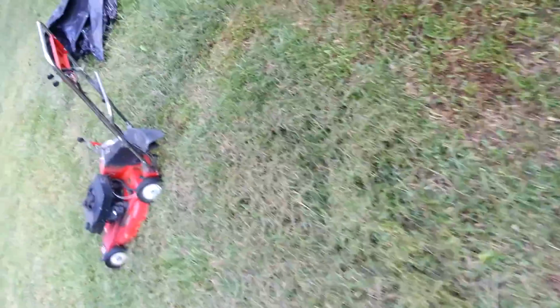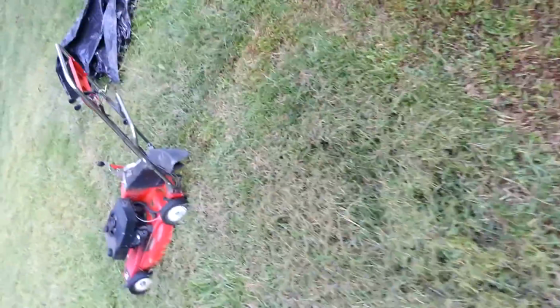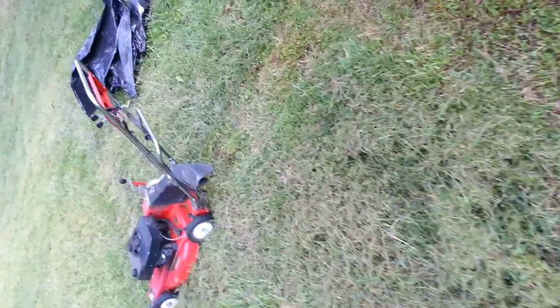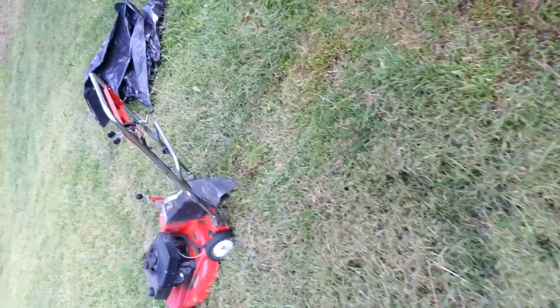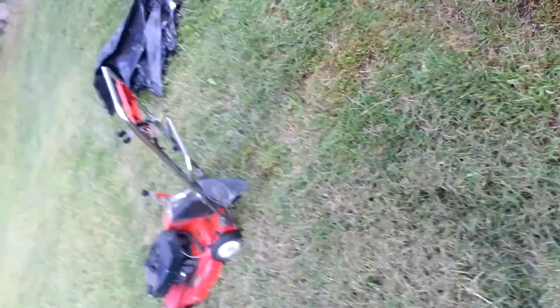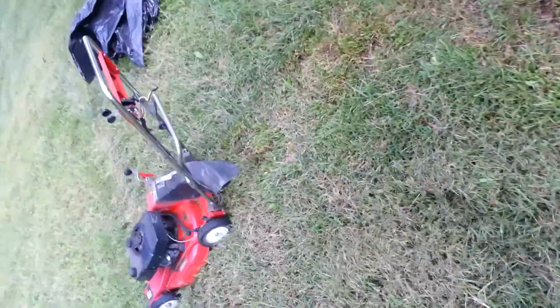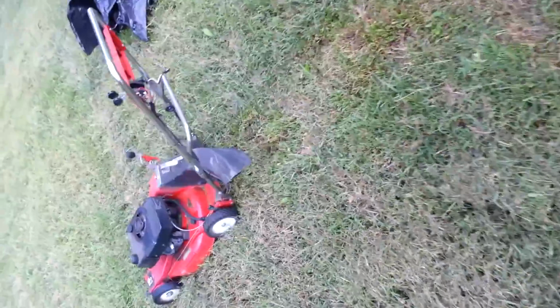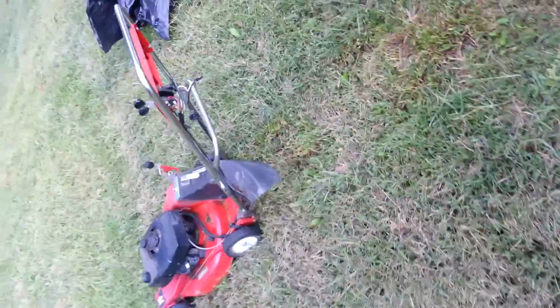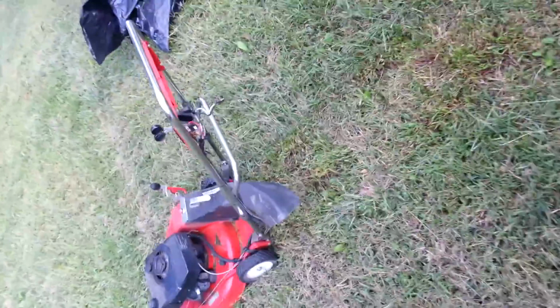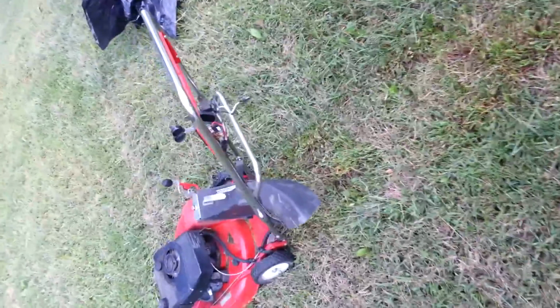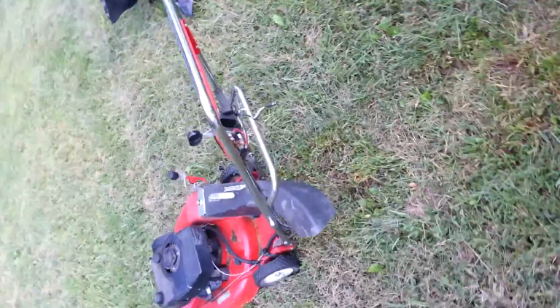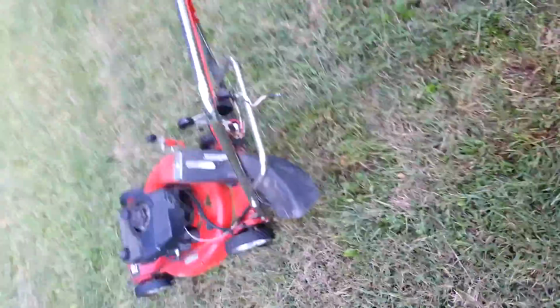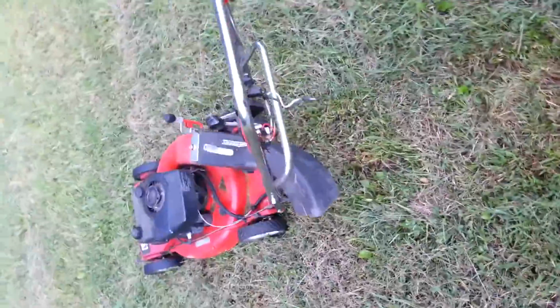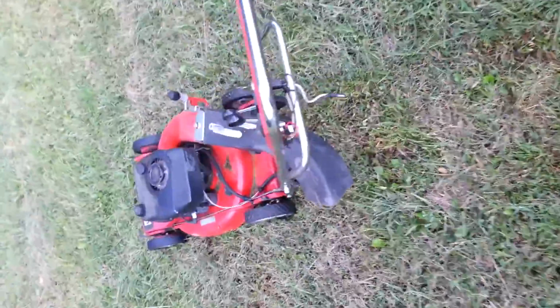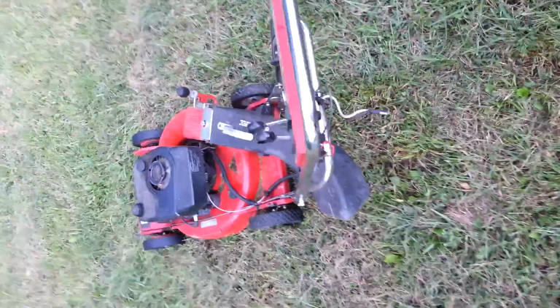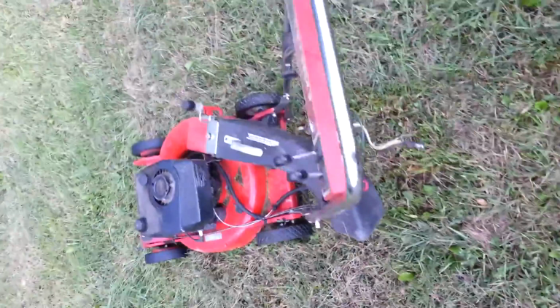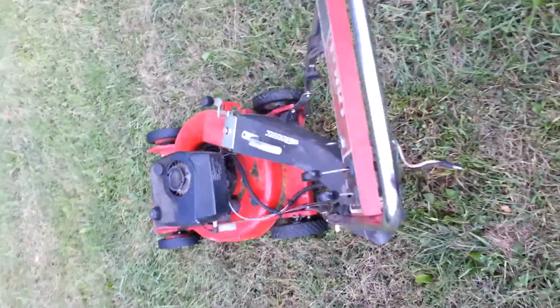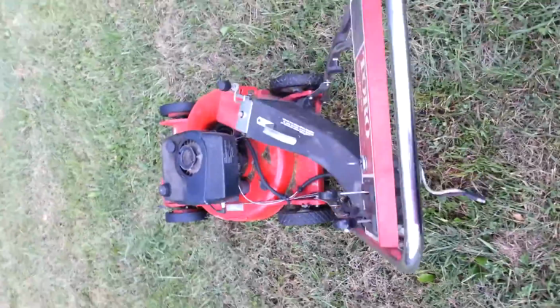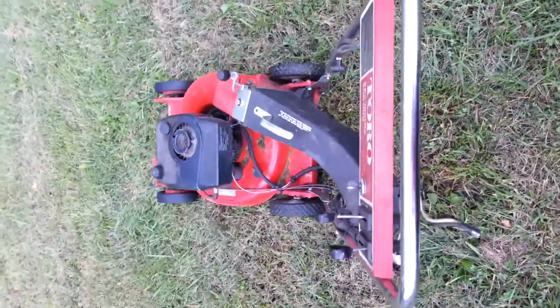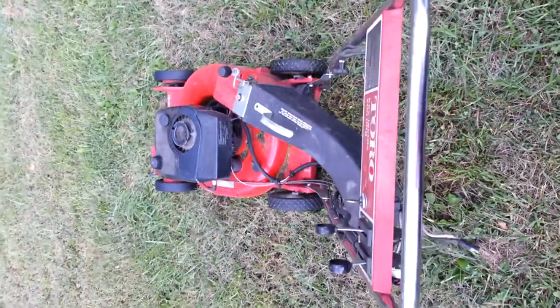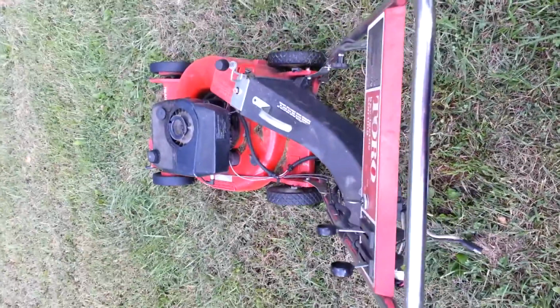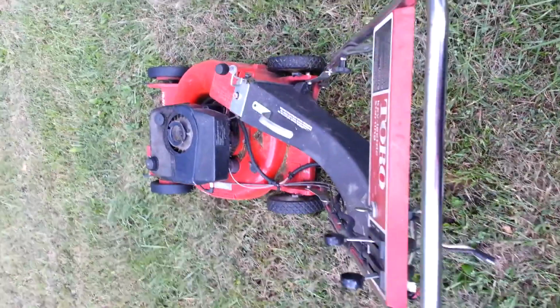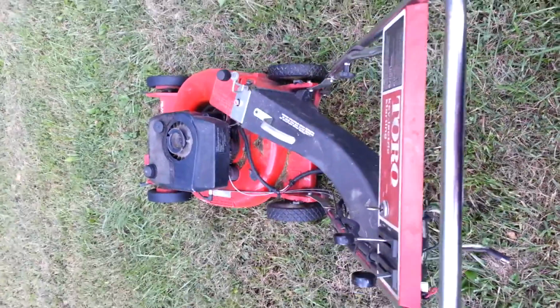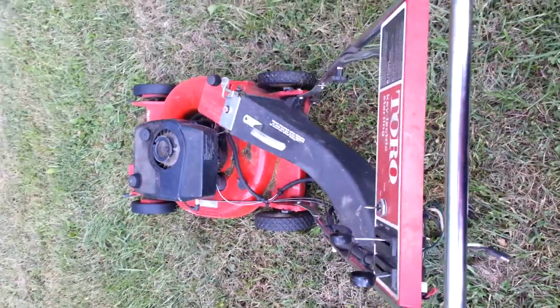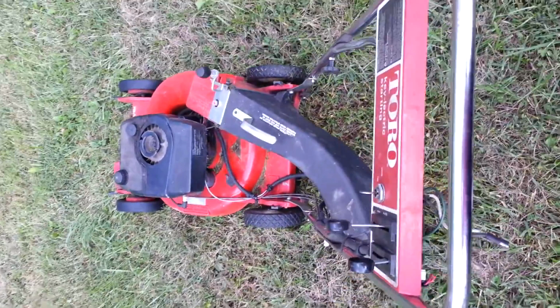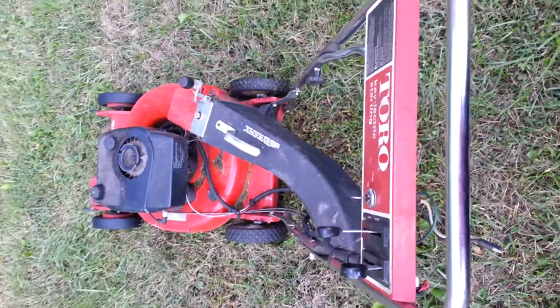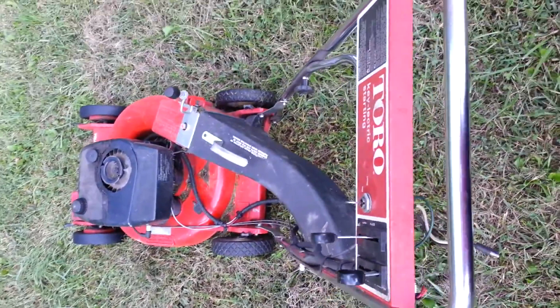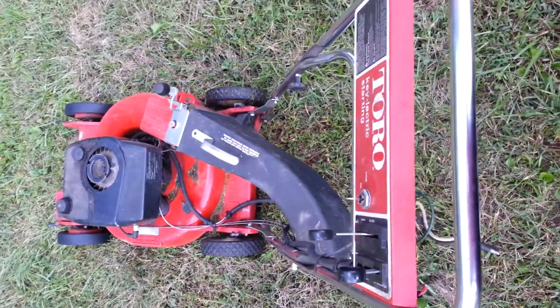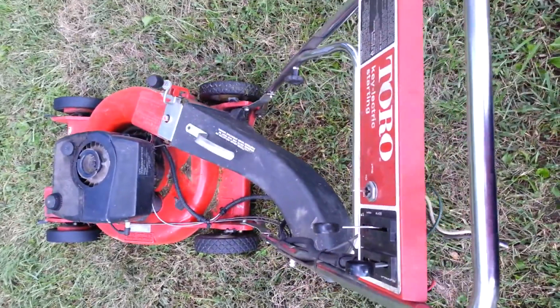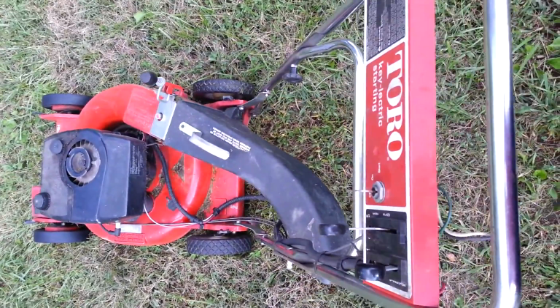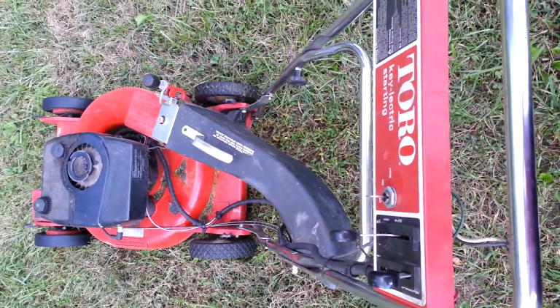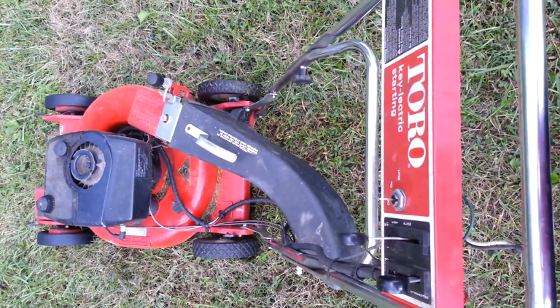I'm just getting rid of it because I got a new riding lawn mower. Thanks for watching.